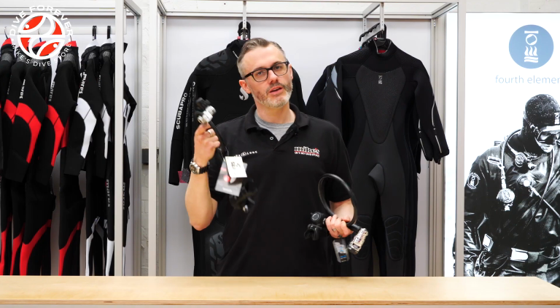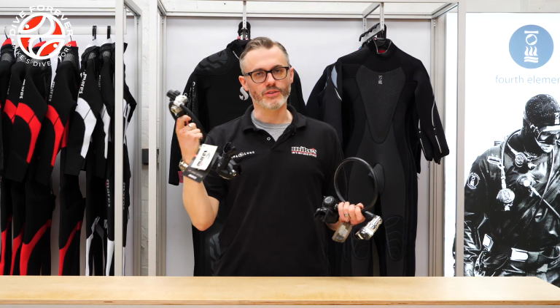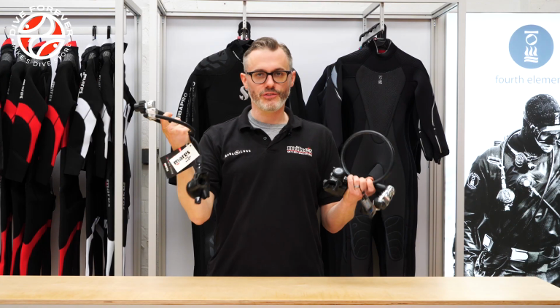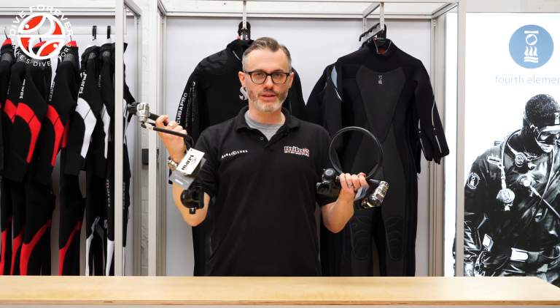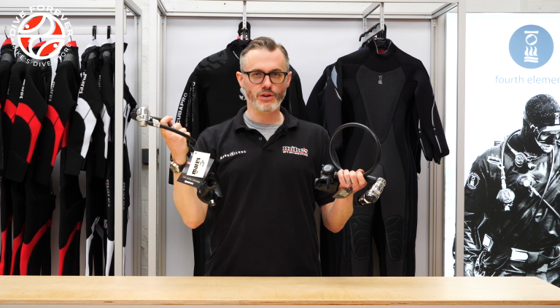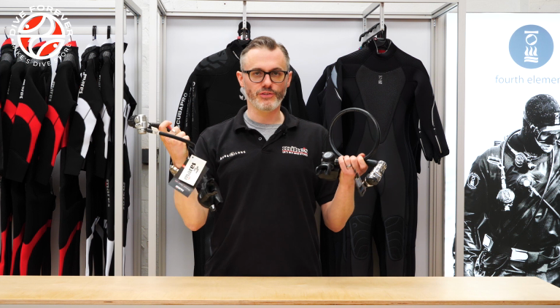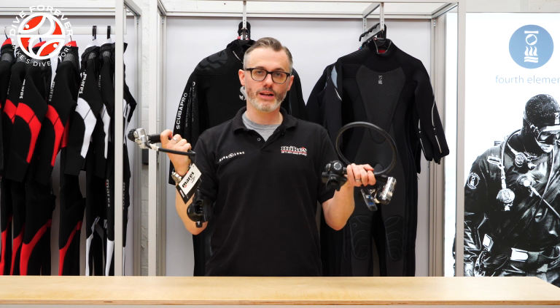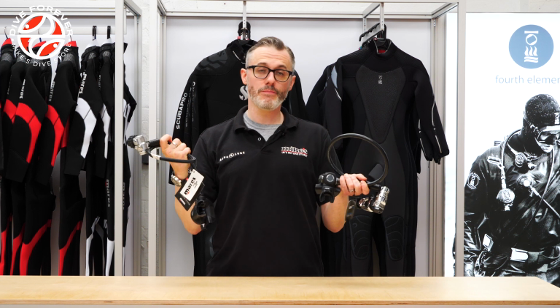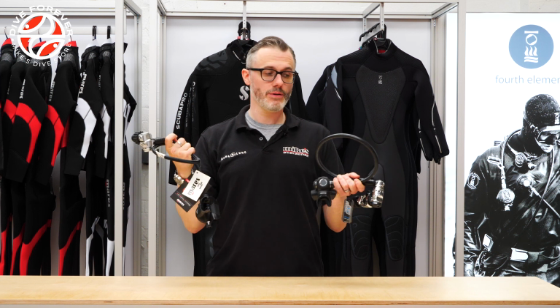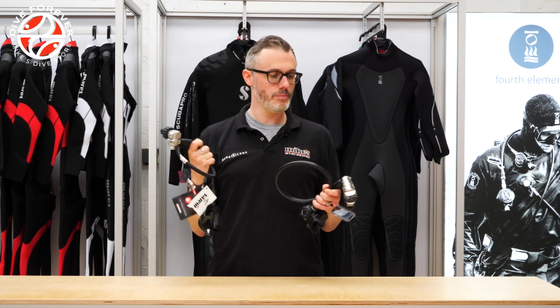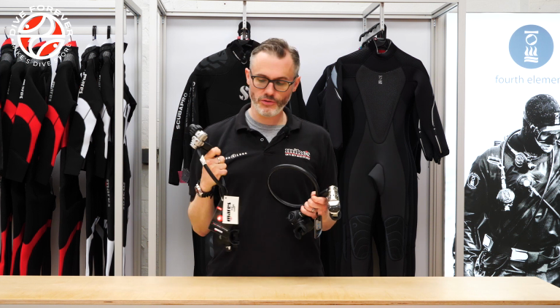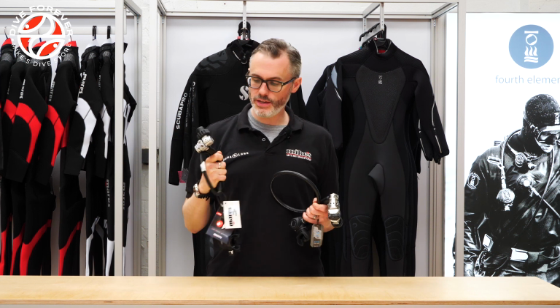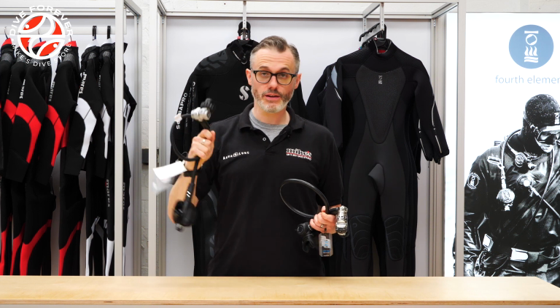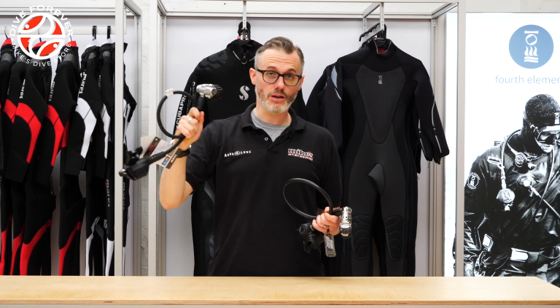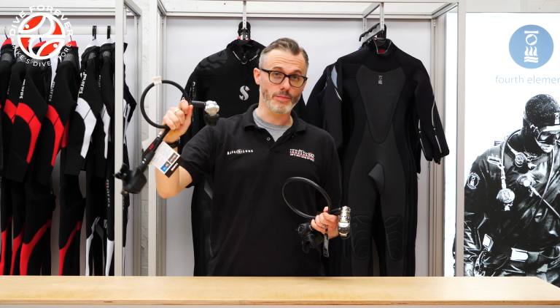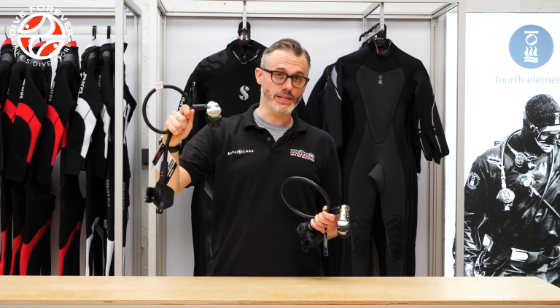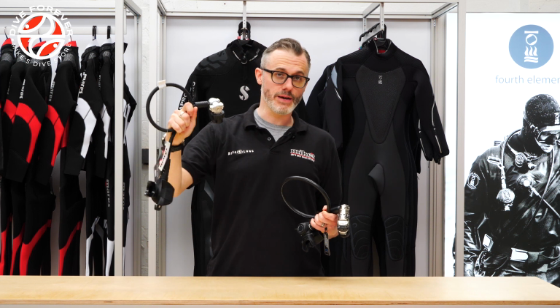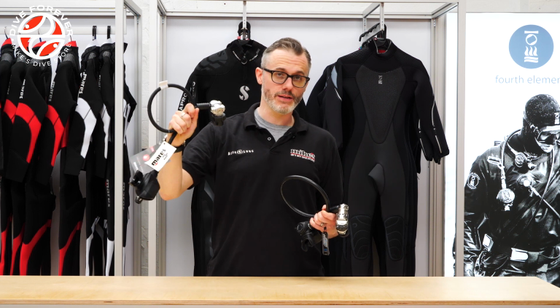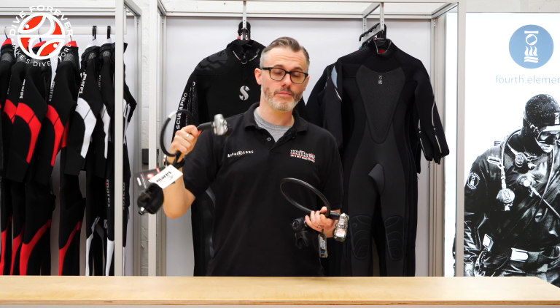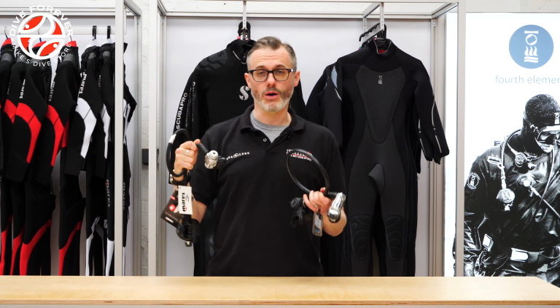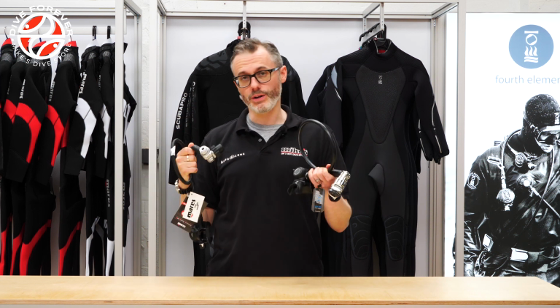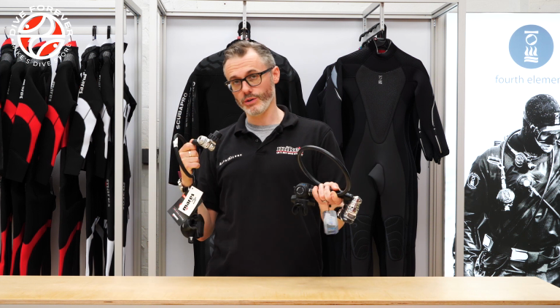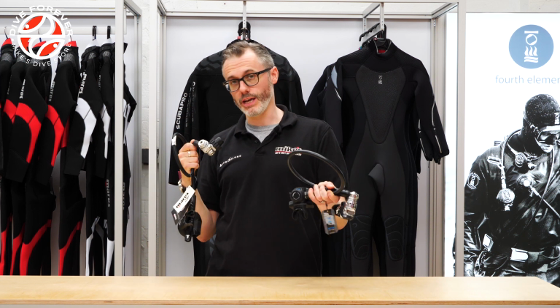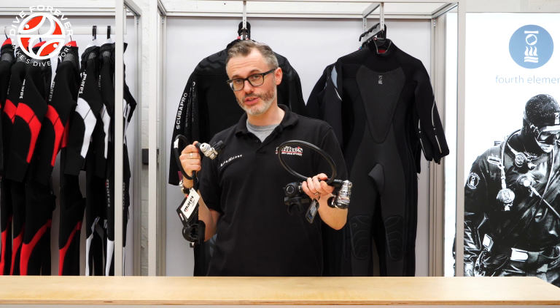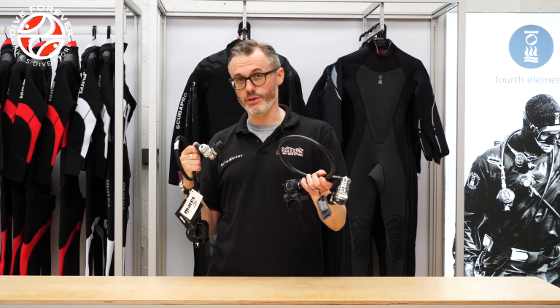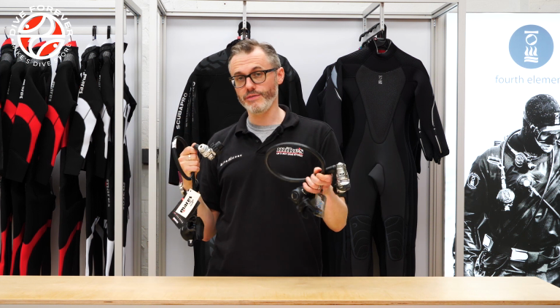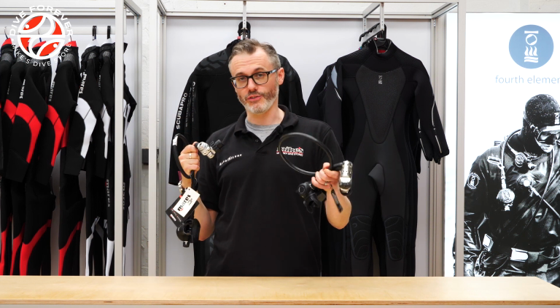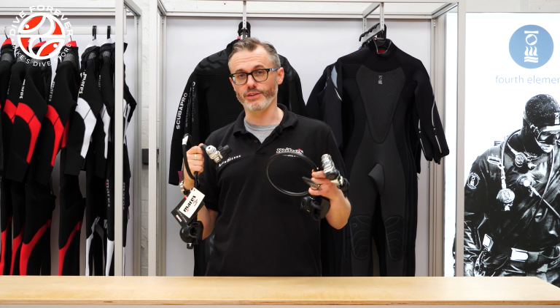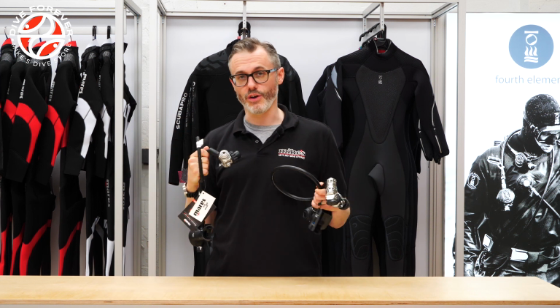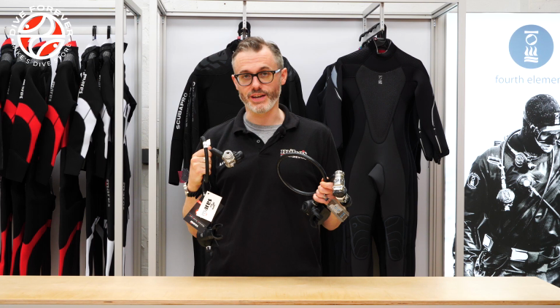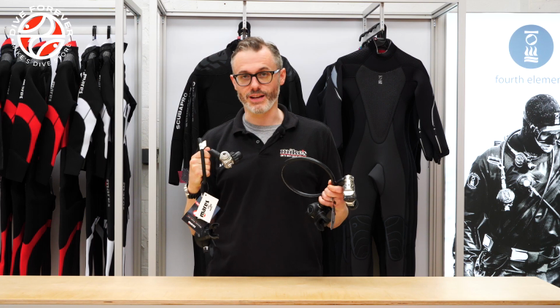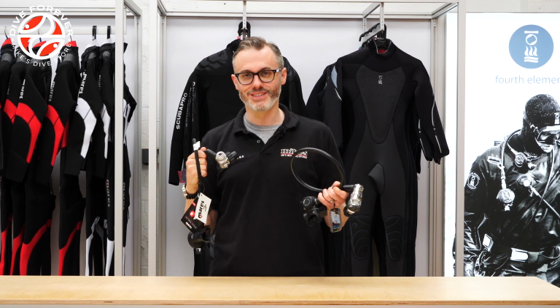So that's DIN versus A-Clamp. Personally I'm a DIN man, but I won't hold it against you if you decide to dive A-Clamp.